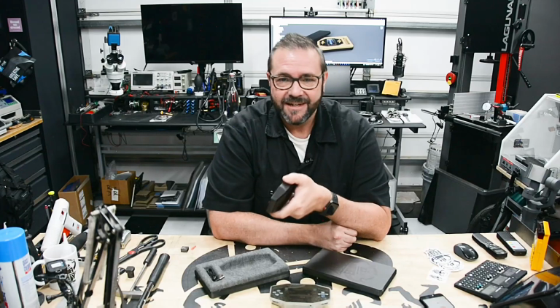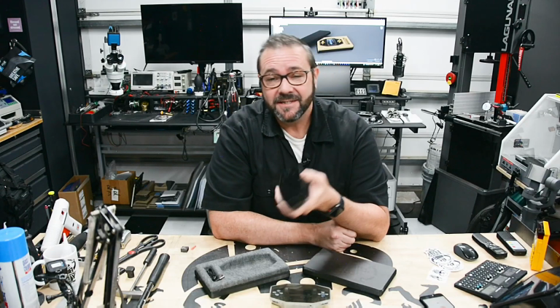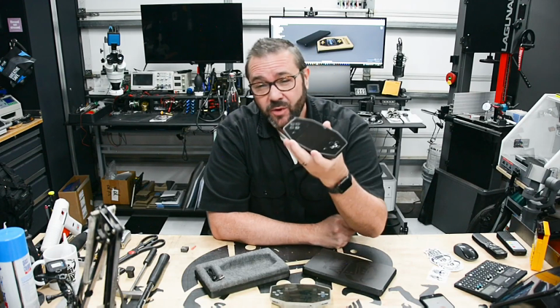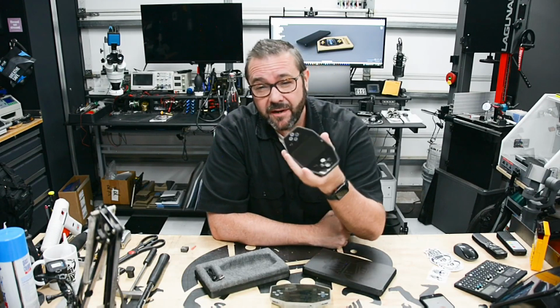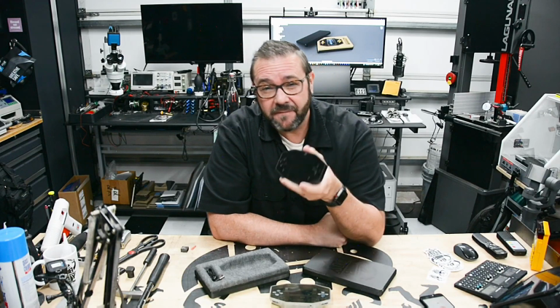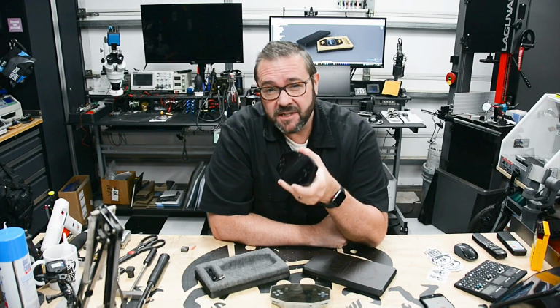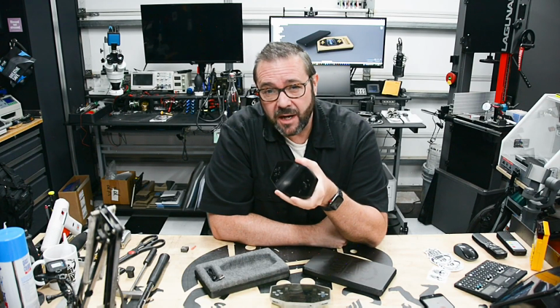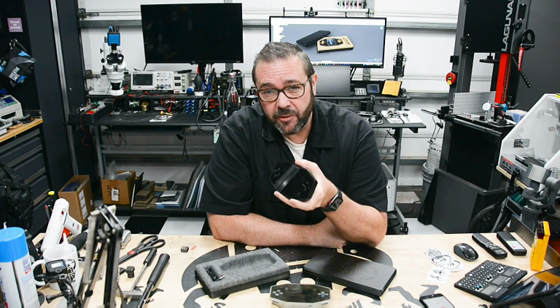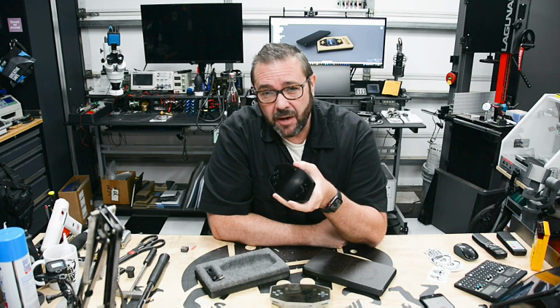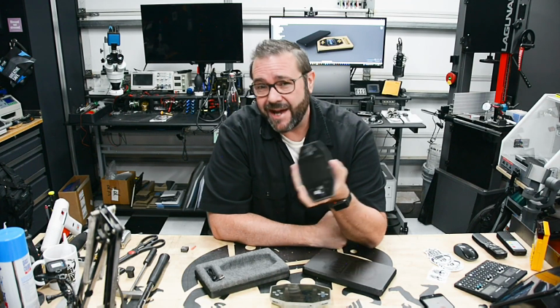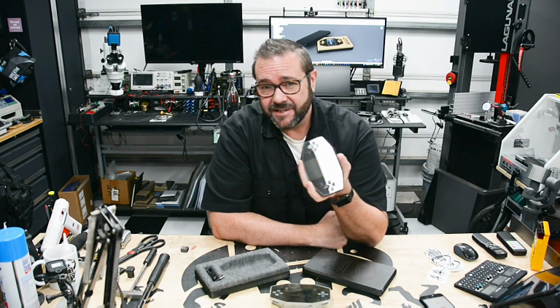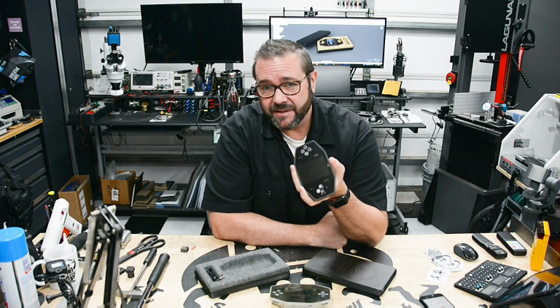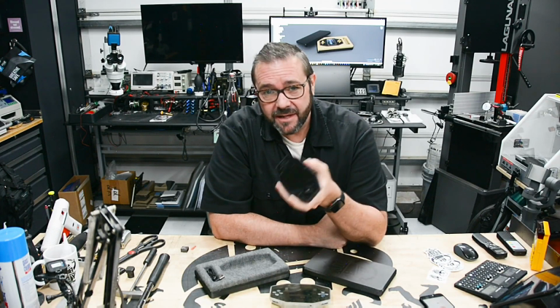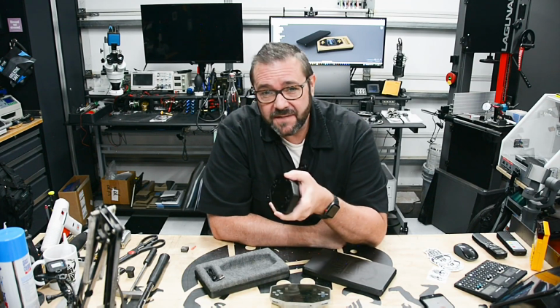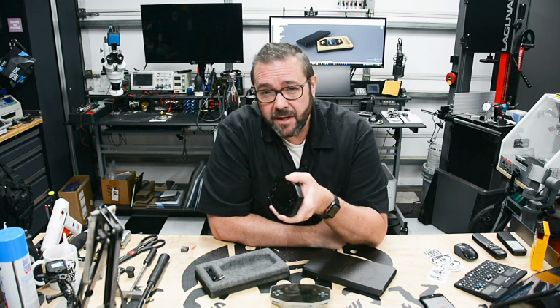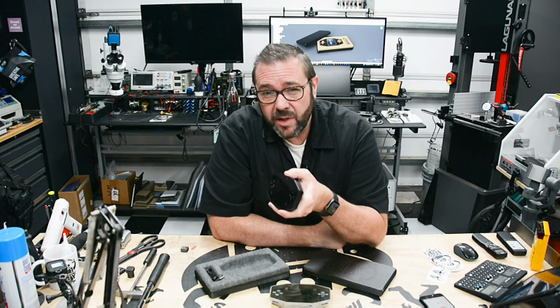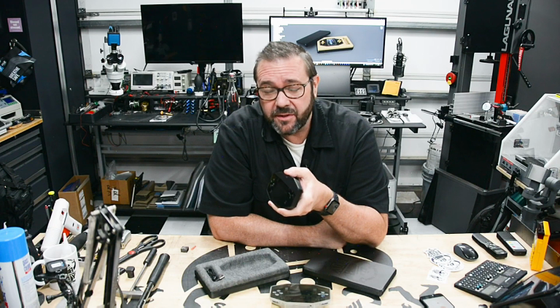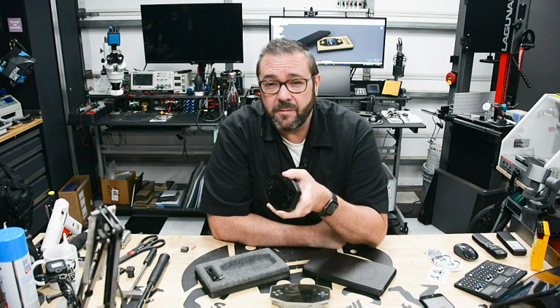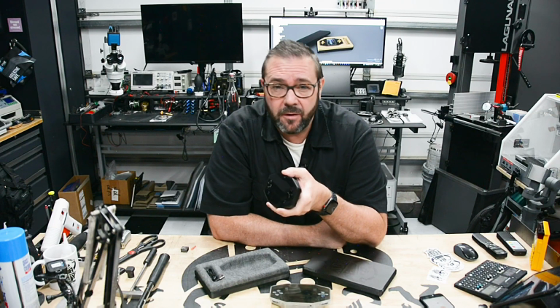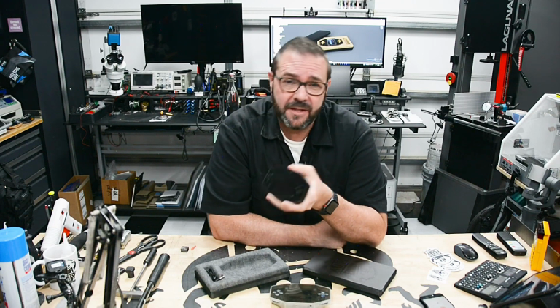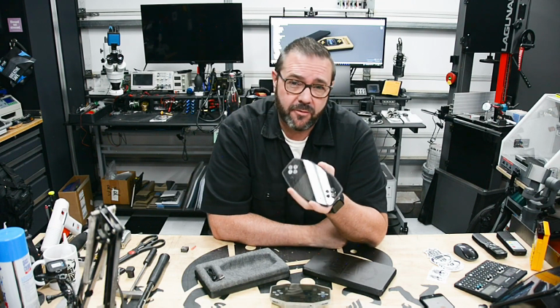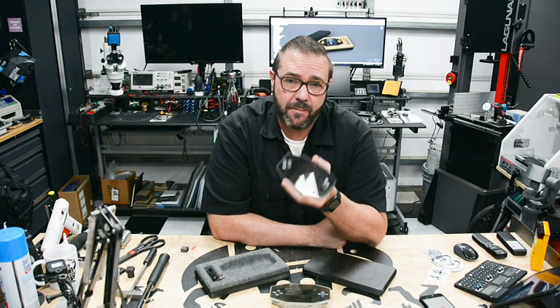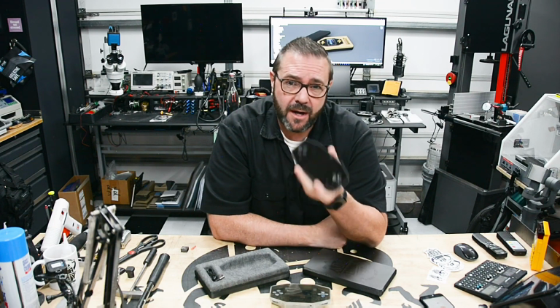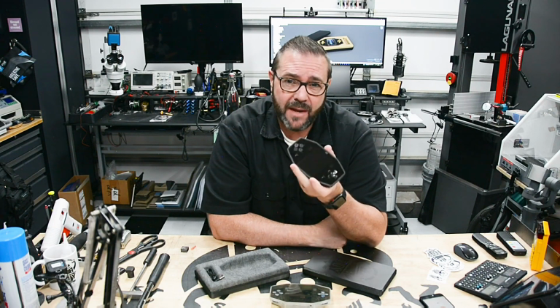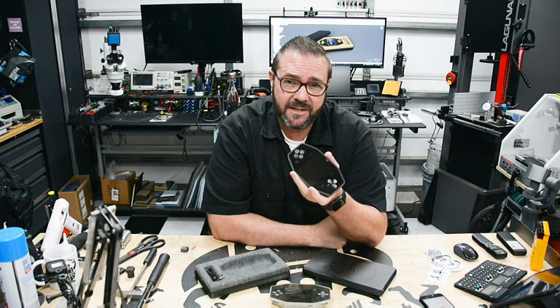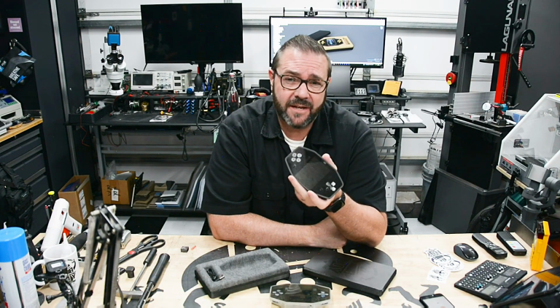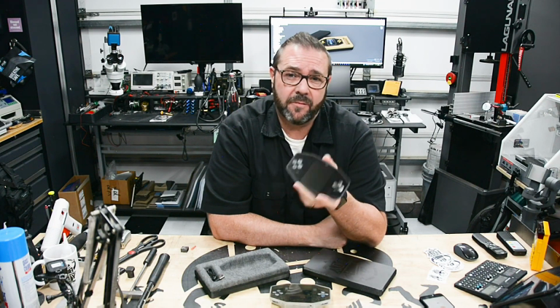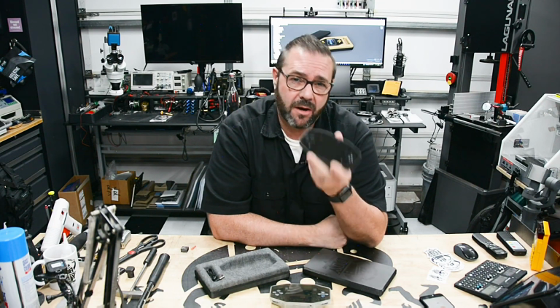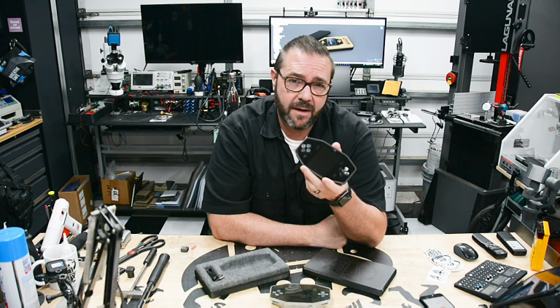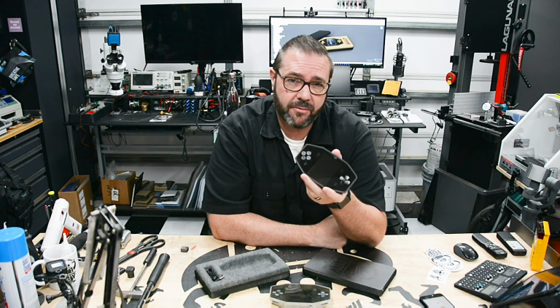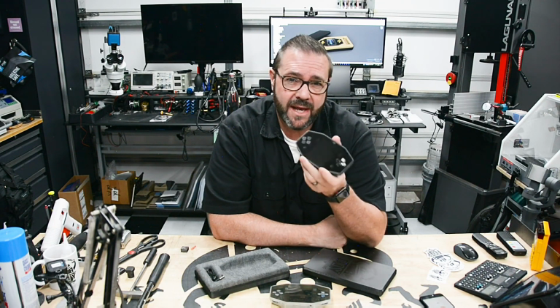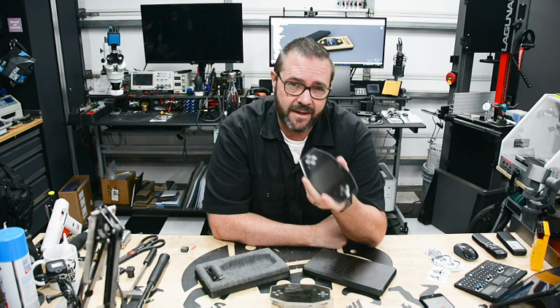So what good is a finished product without packaging? In this video we use thermoforming to create product packaging for my Arcader 3 handheld.